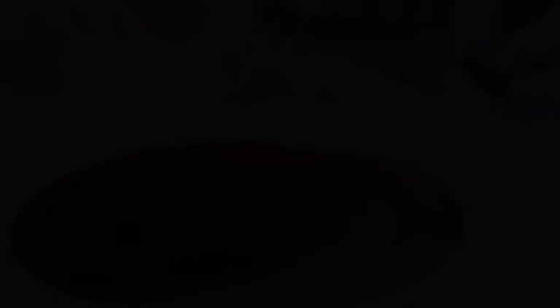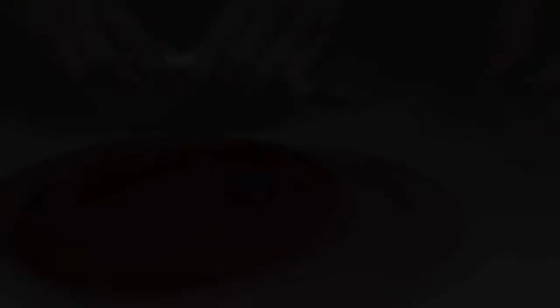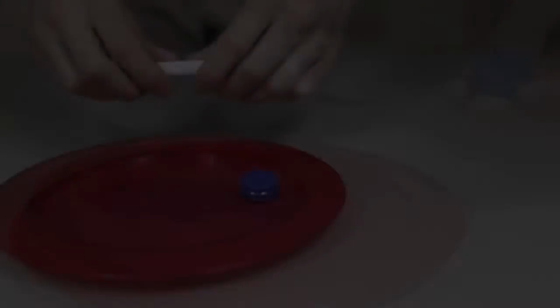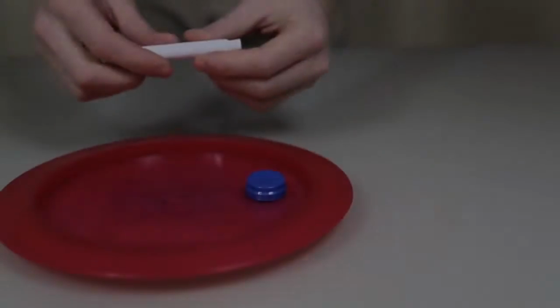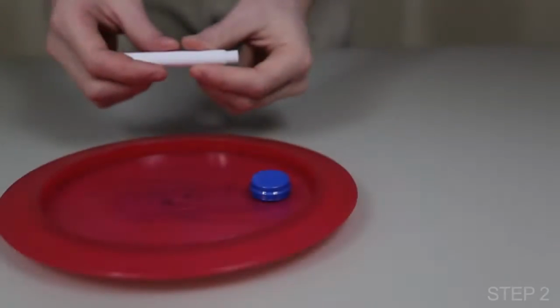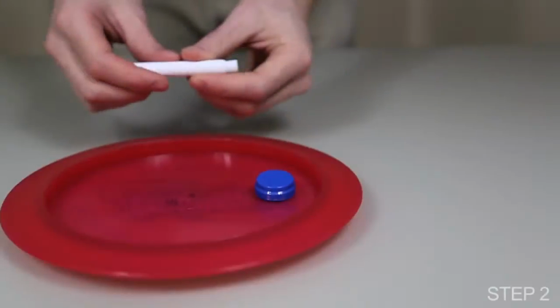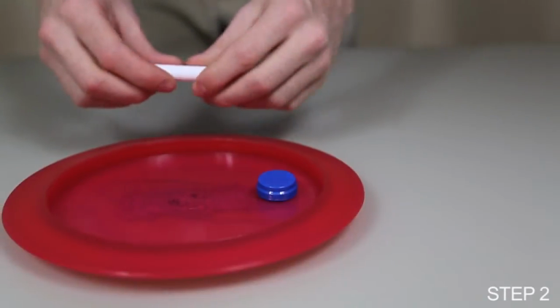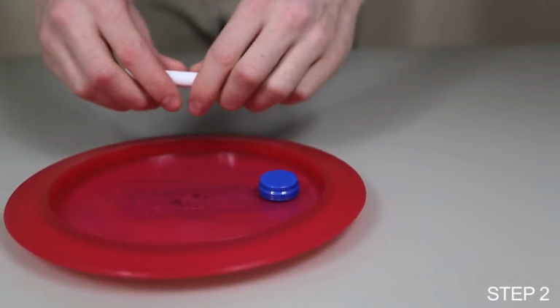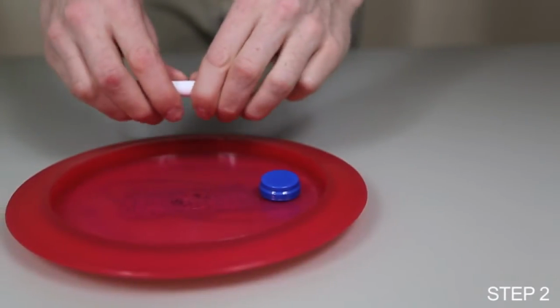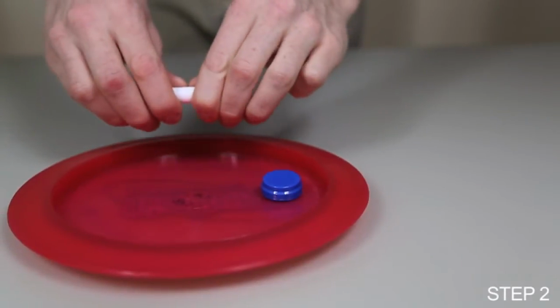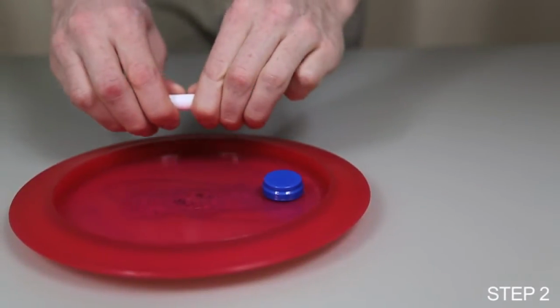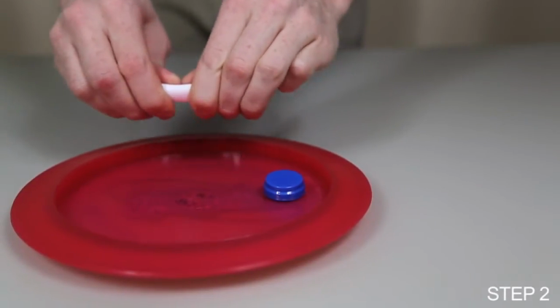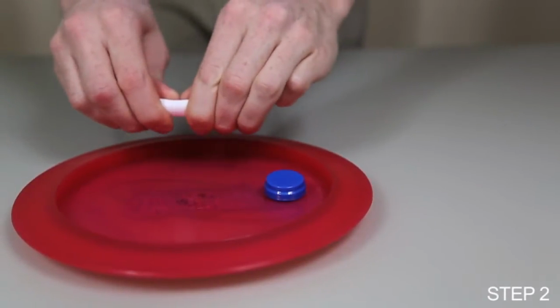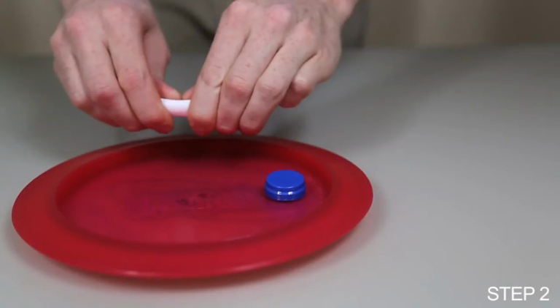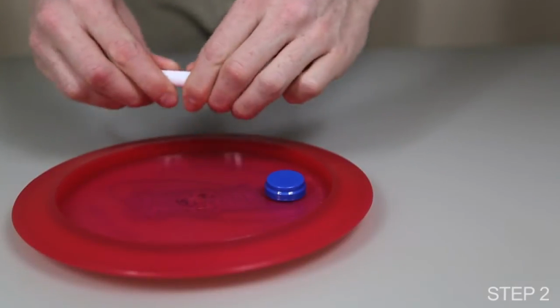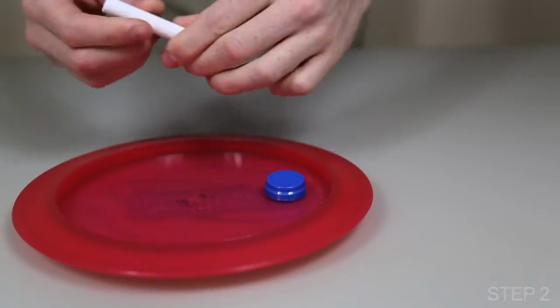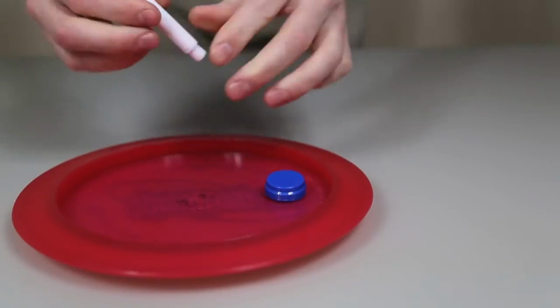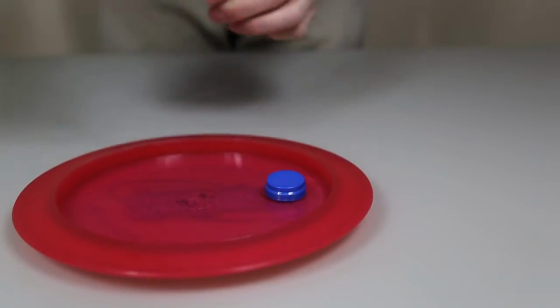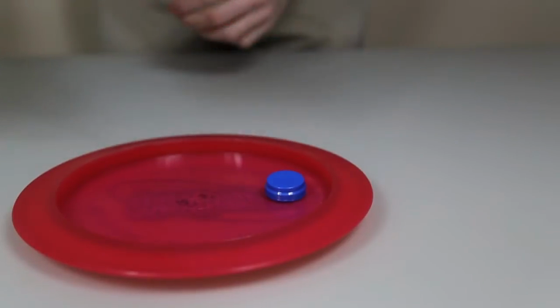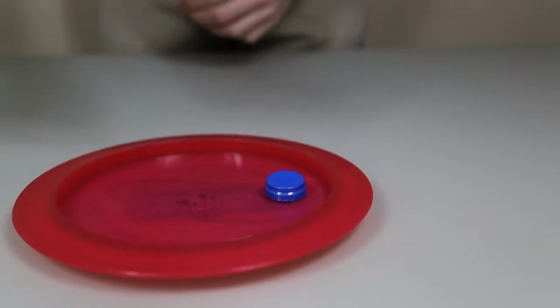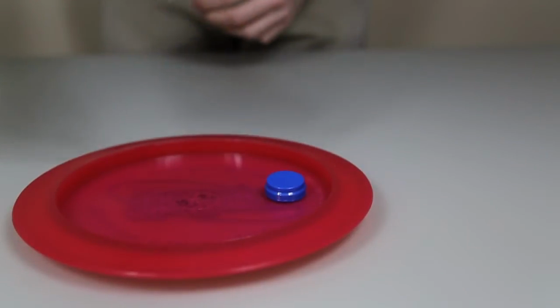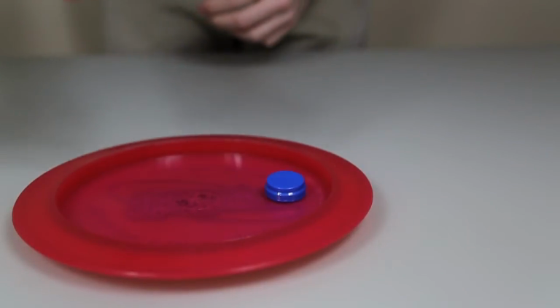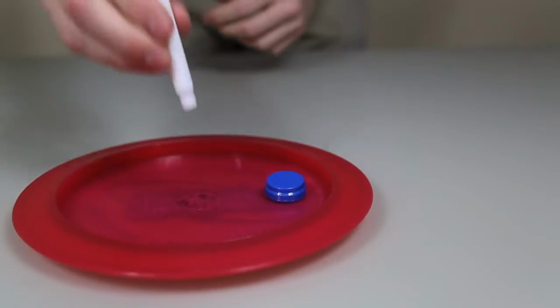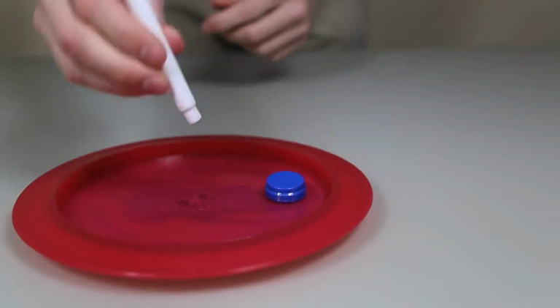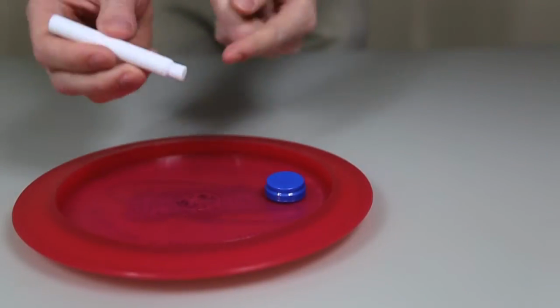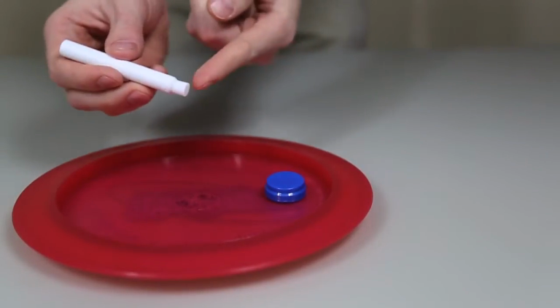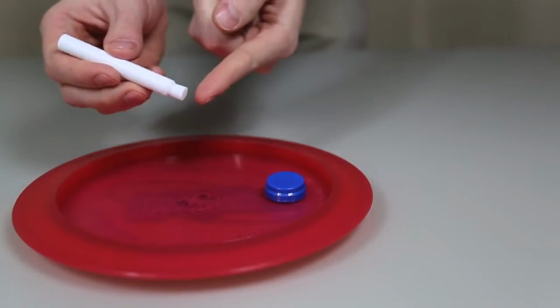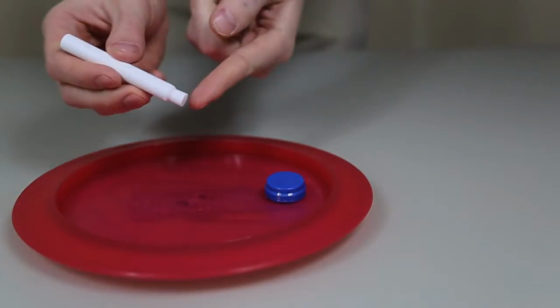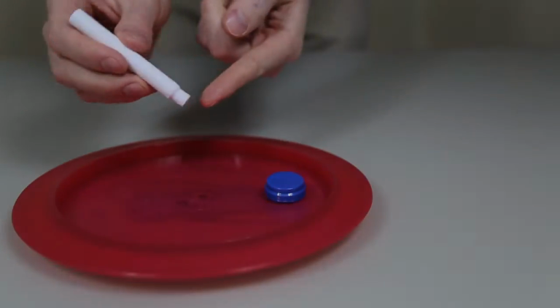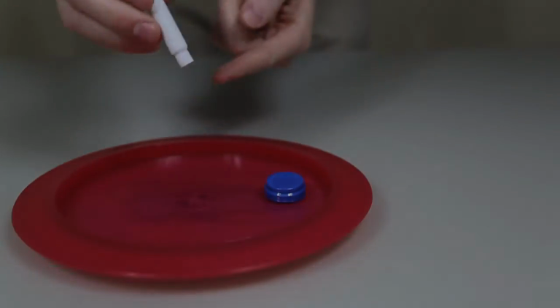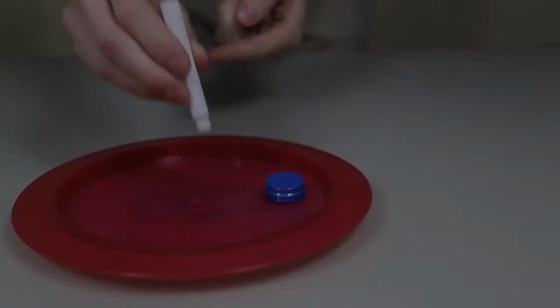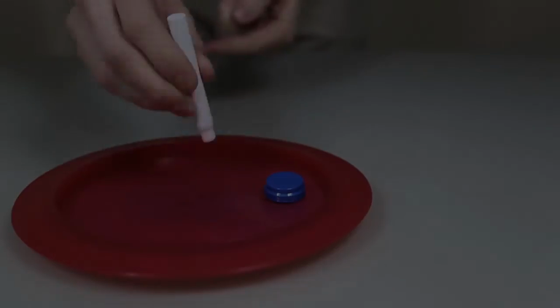Step 2. Snap the primer pin in the center and shake it so the liquid flows to the tip.